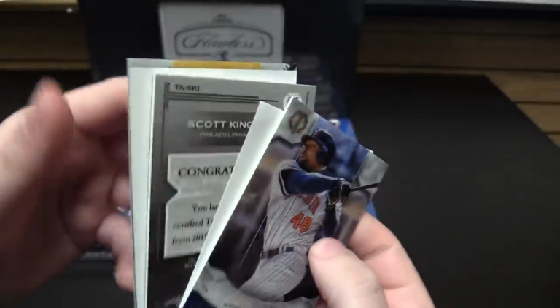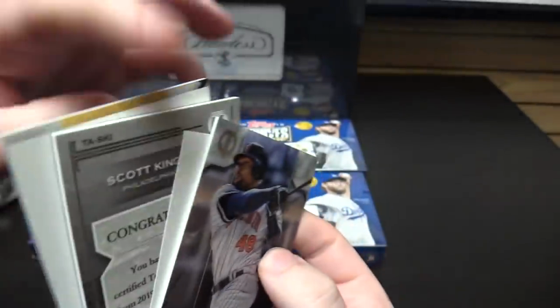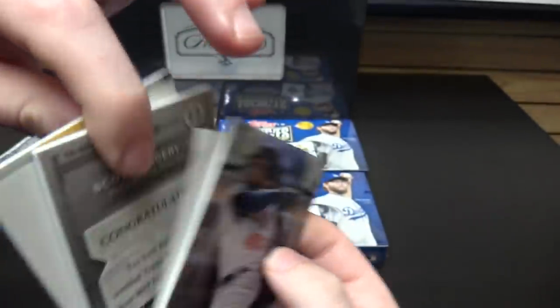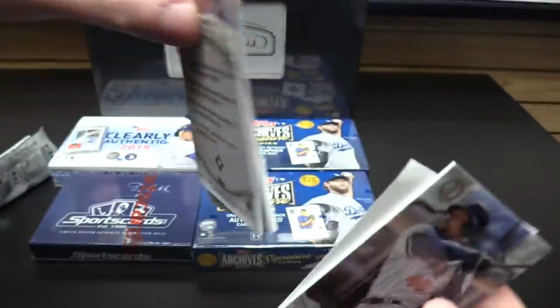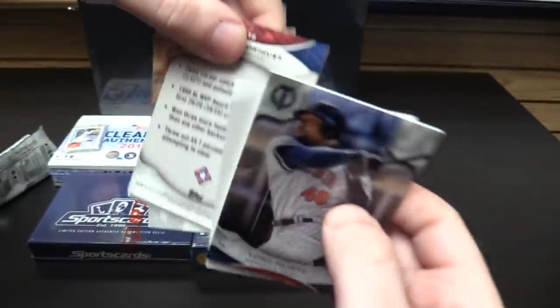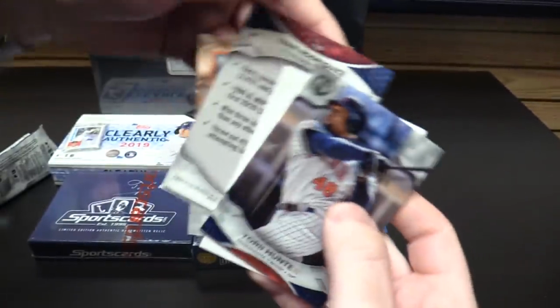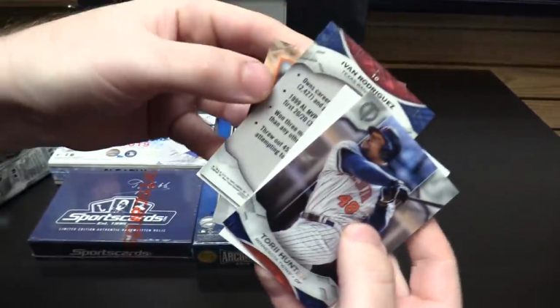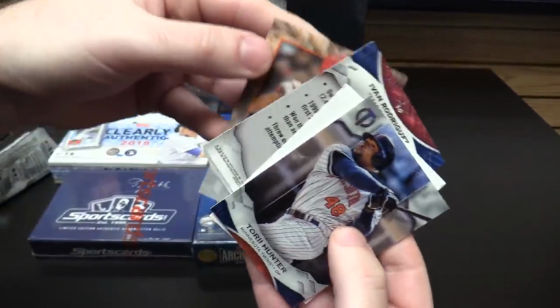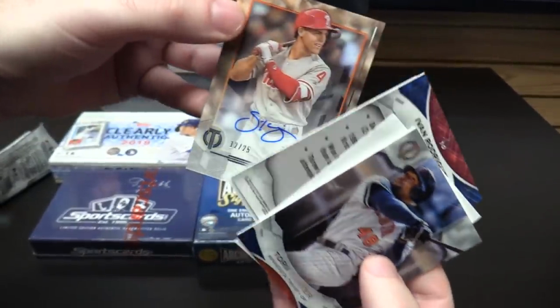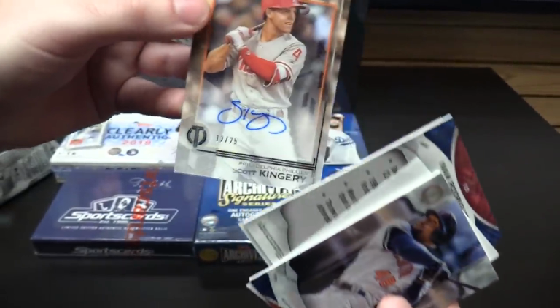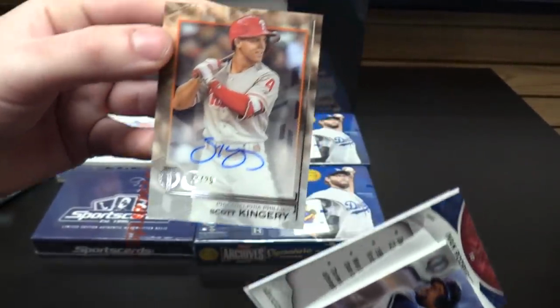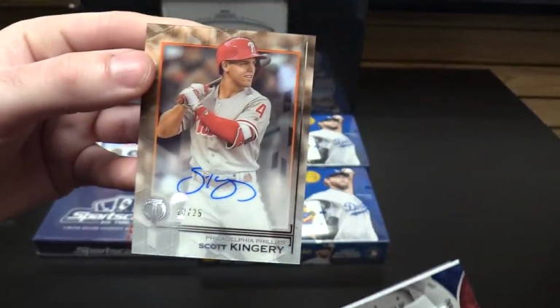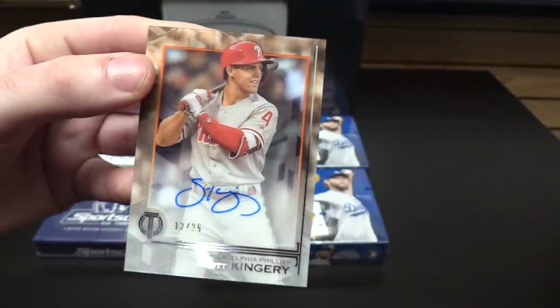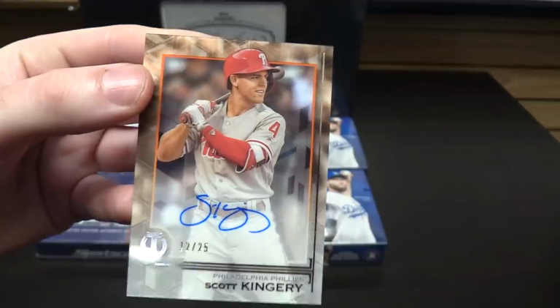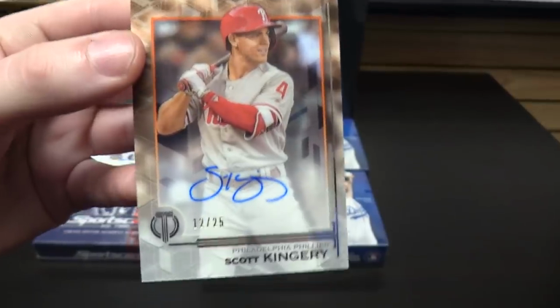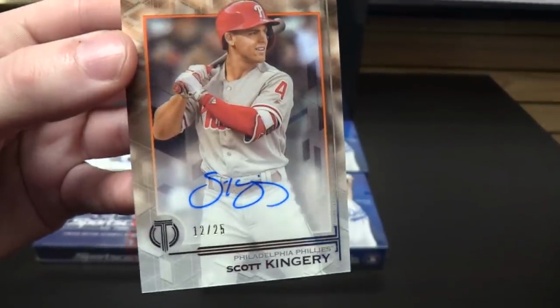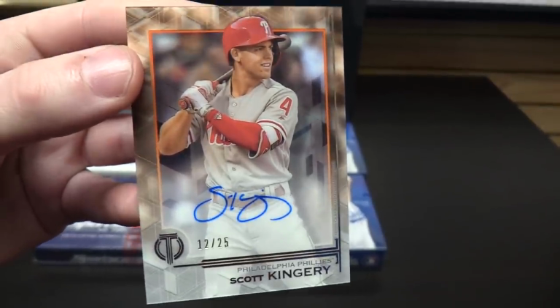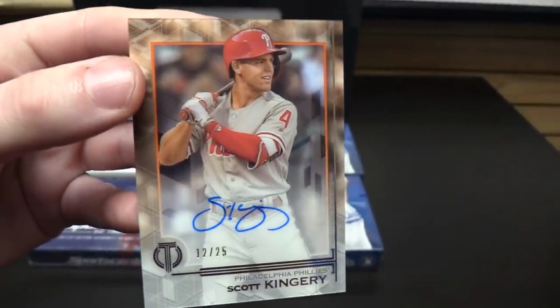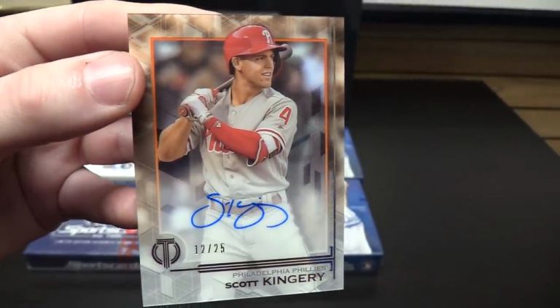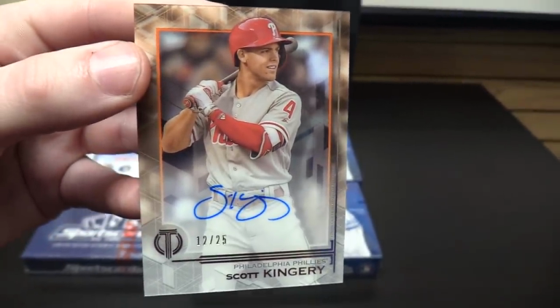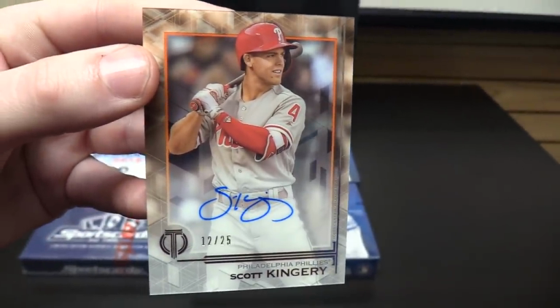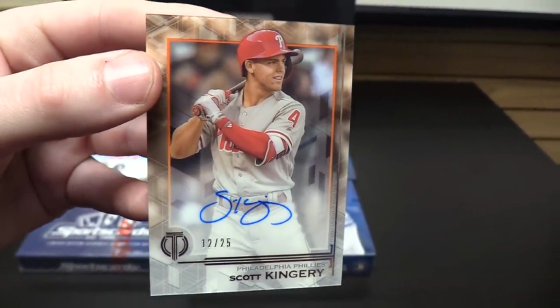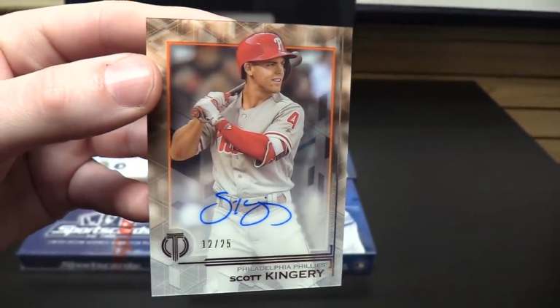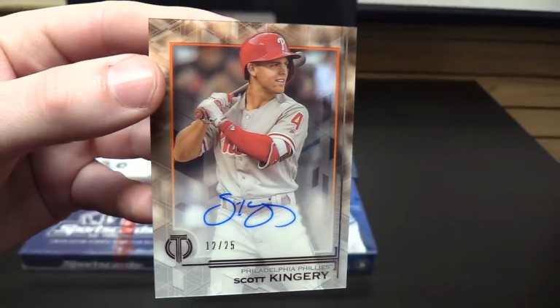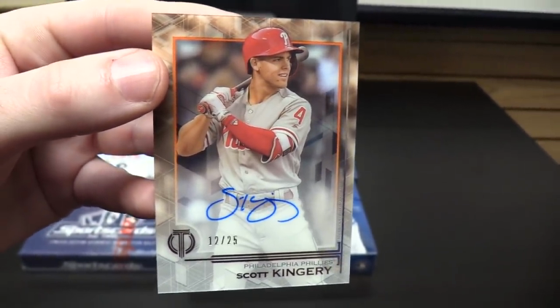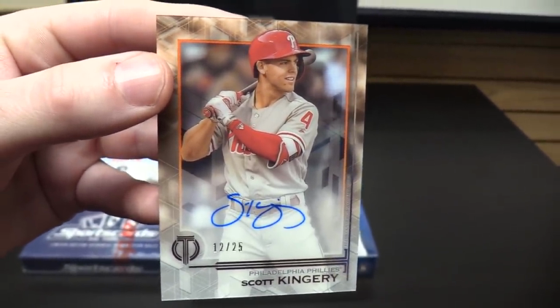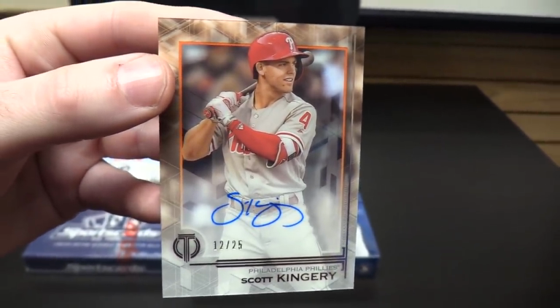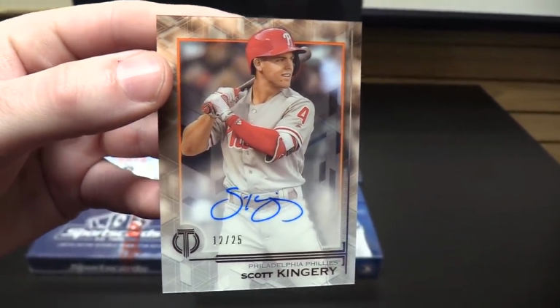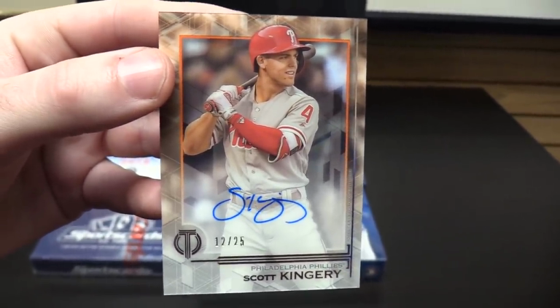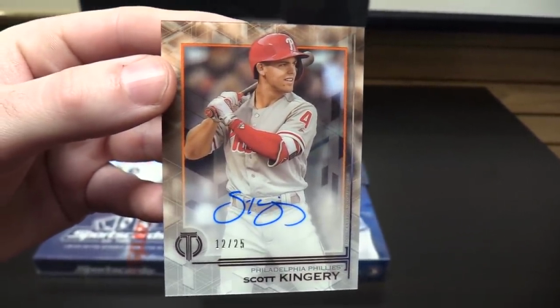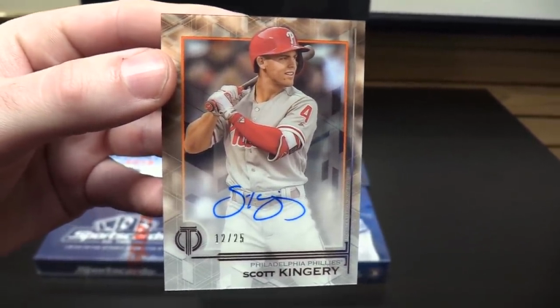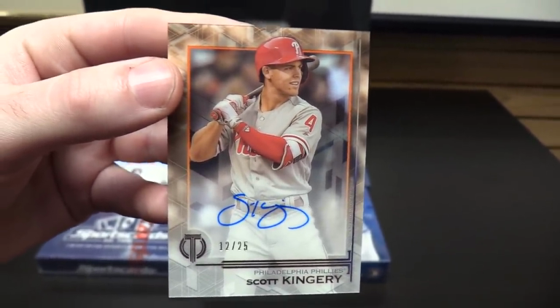Scott Kingery Autograph, I believe. Yes — 12 of 25, Scott Kingery. Not too bad. I like the name Kingery.